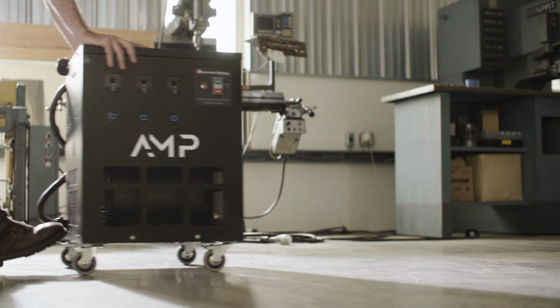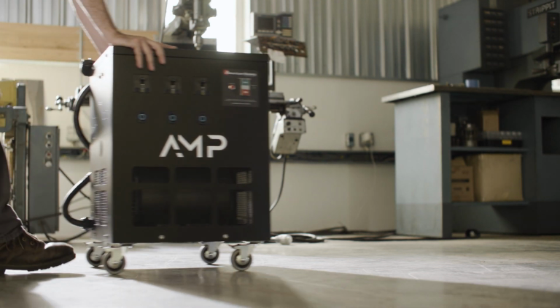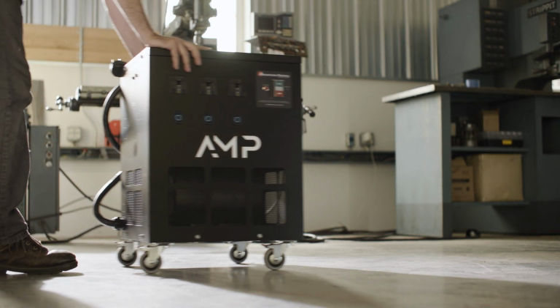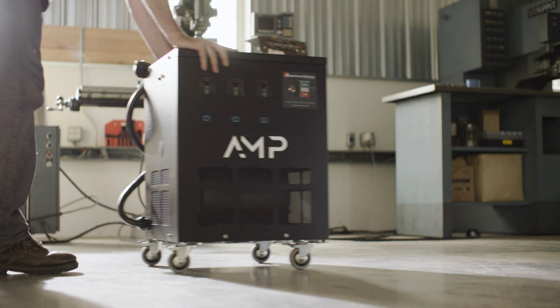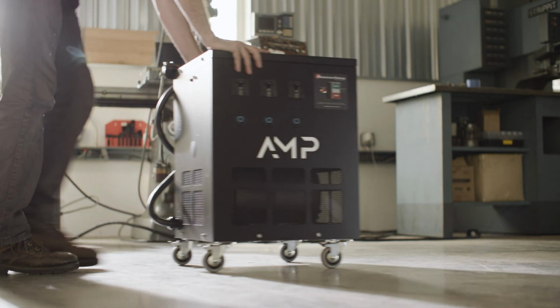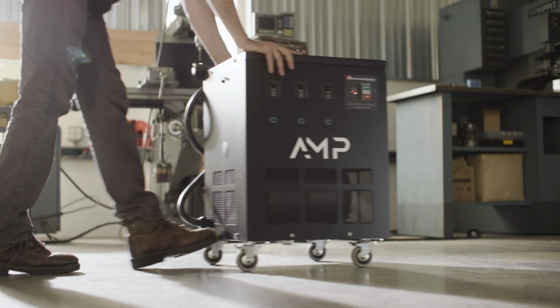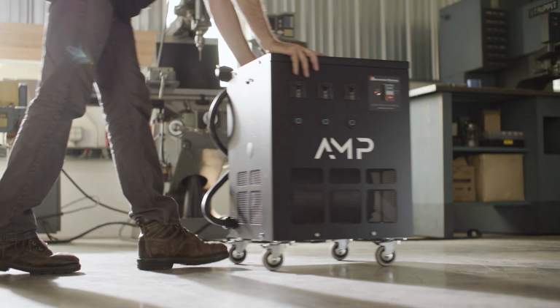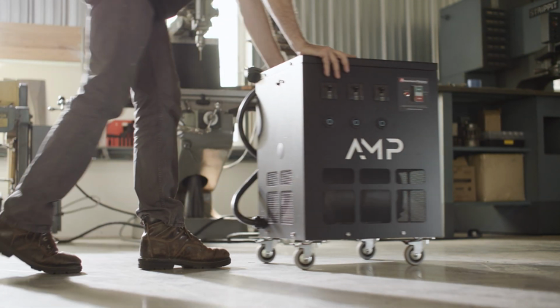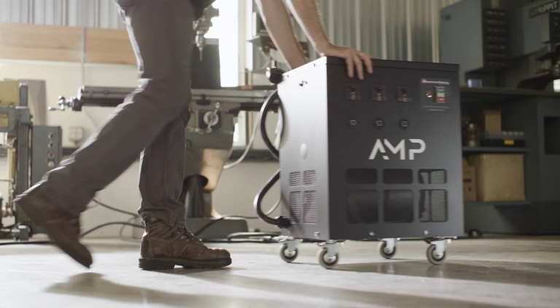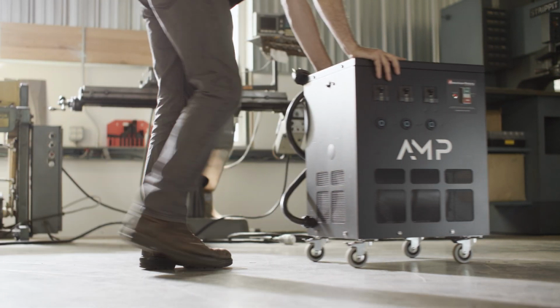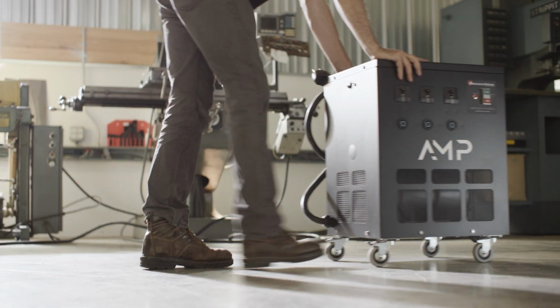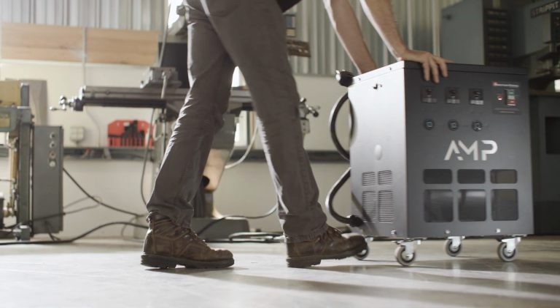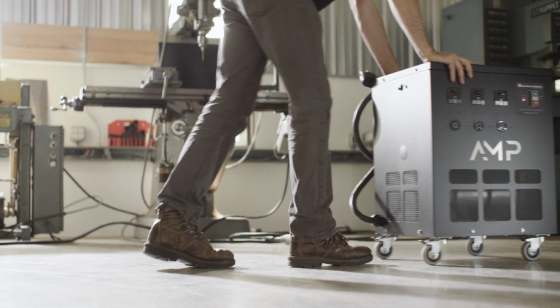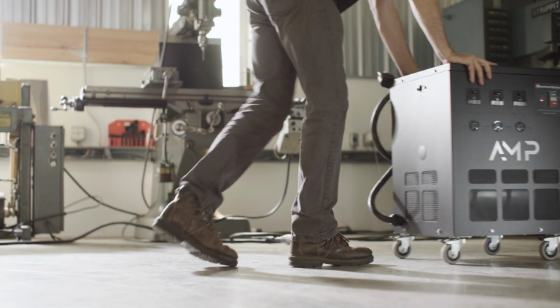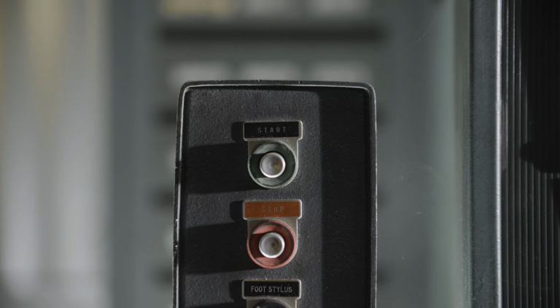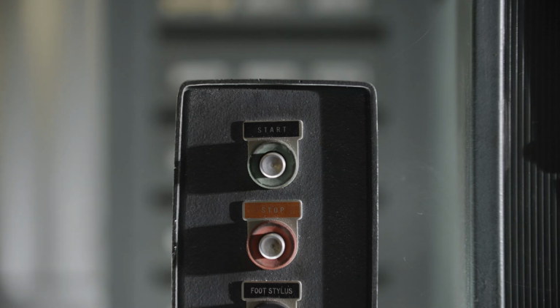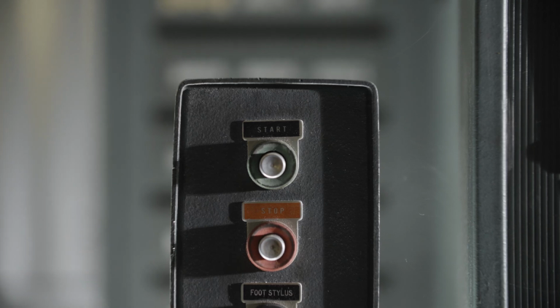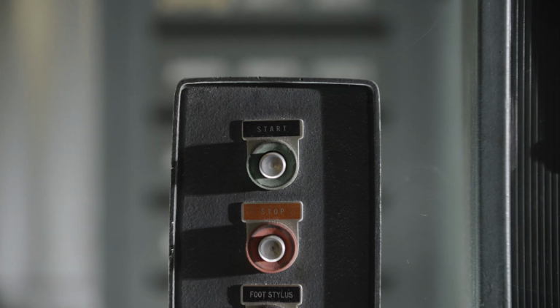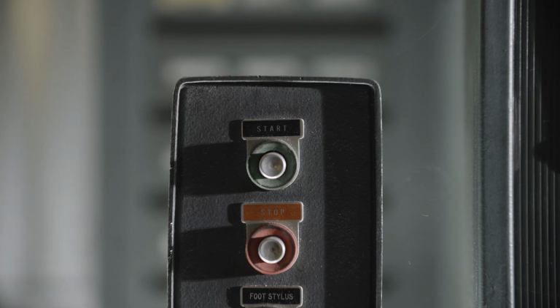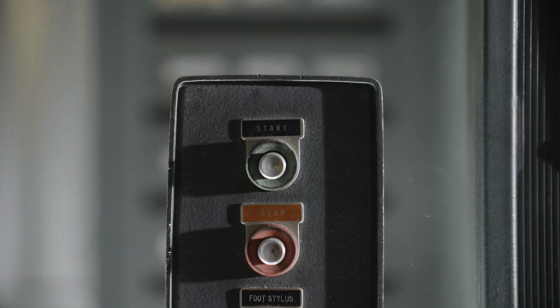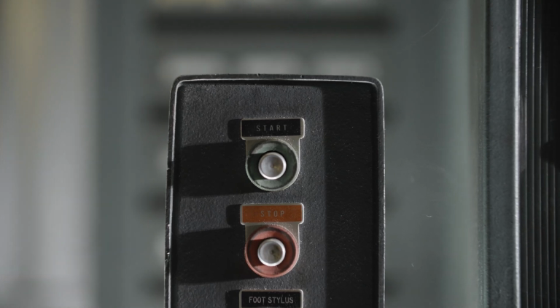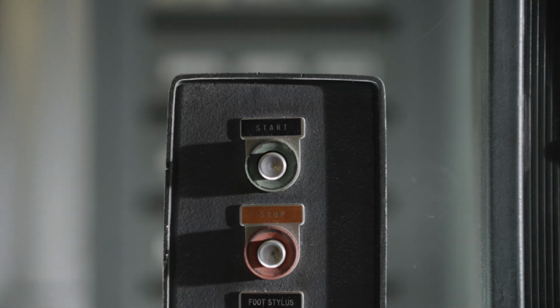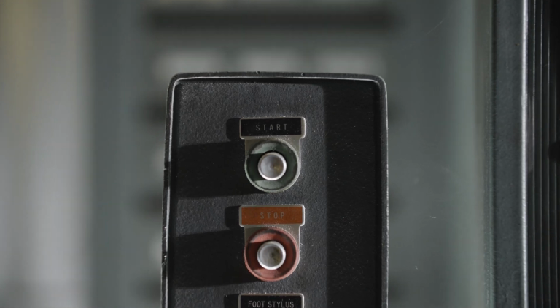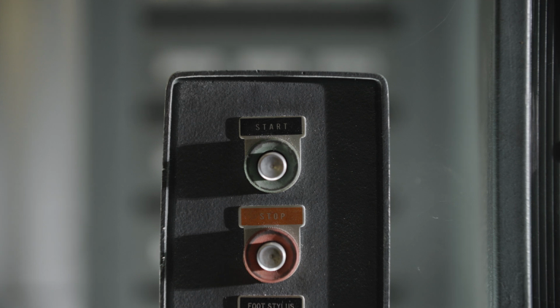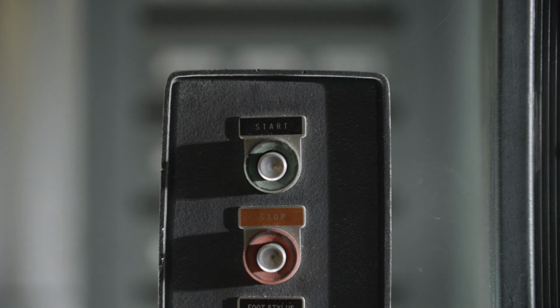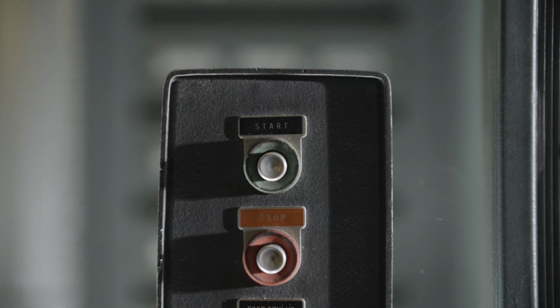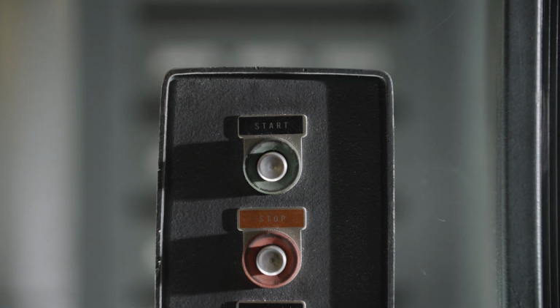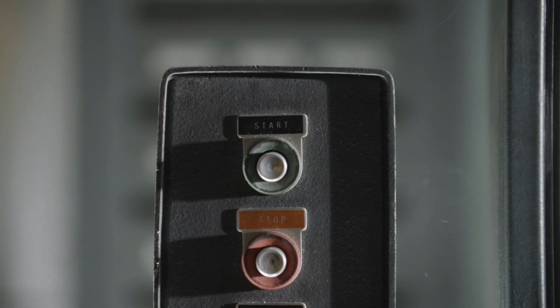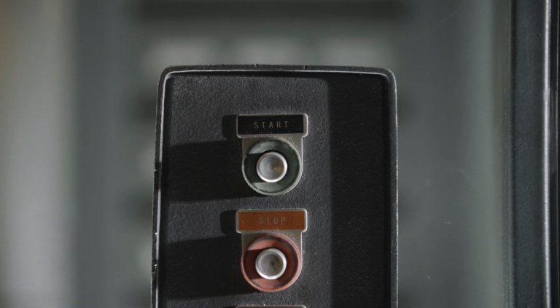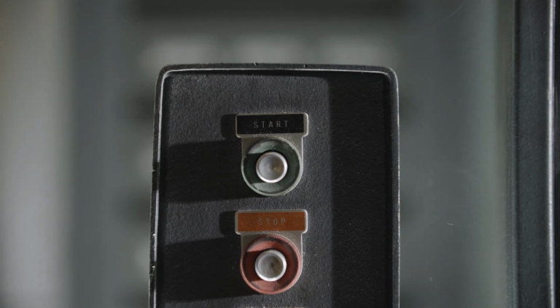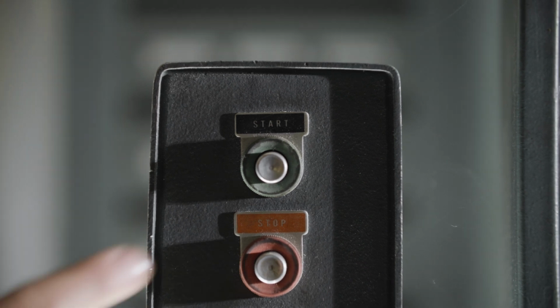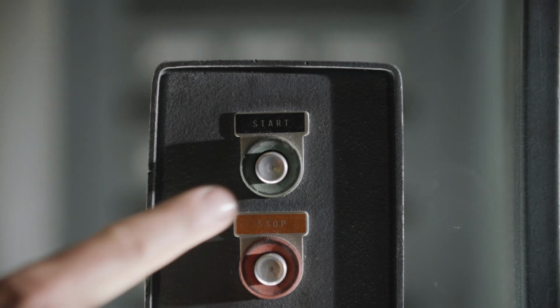Every piece of equipment has the word 'start' on it. If you can't push that button, you're not going anywhere.